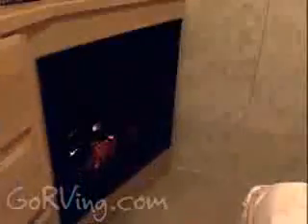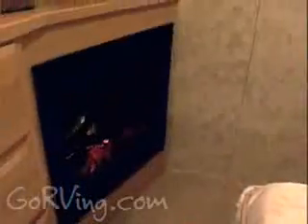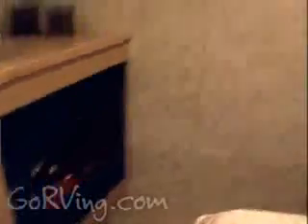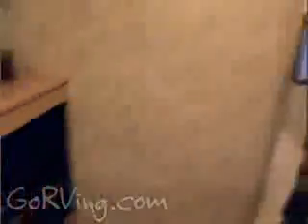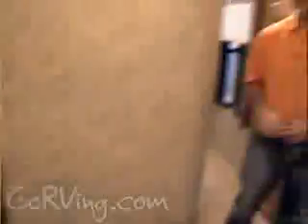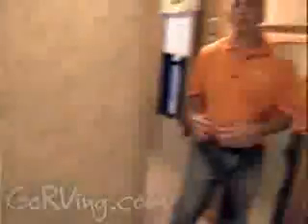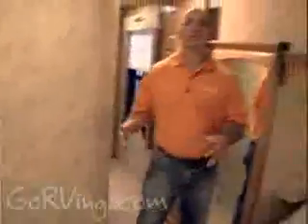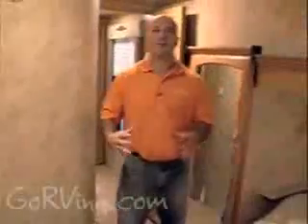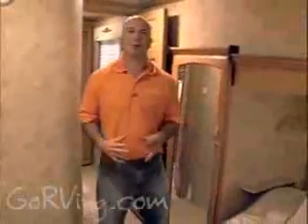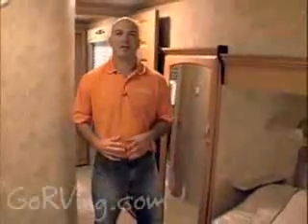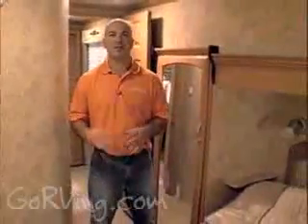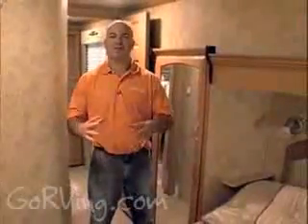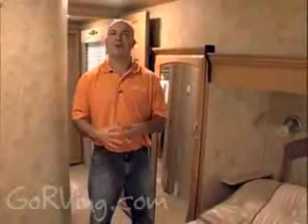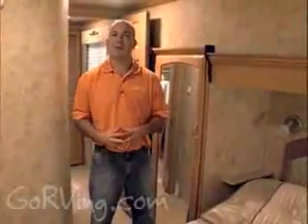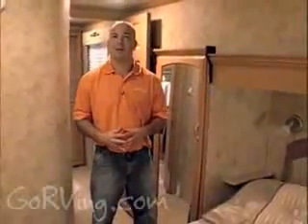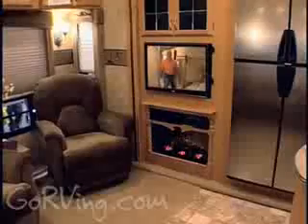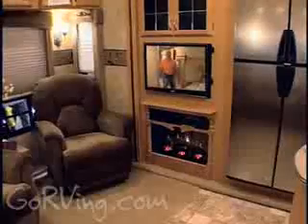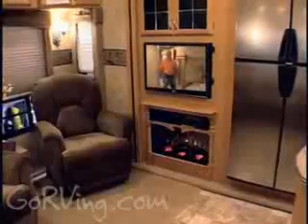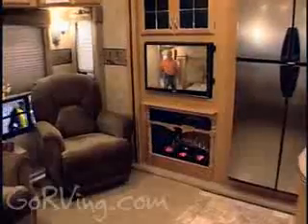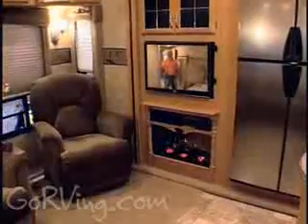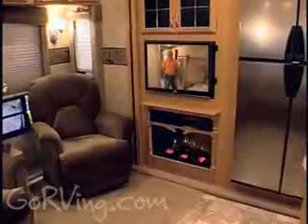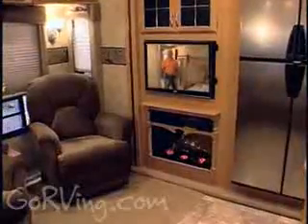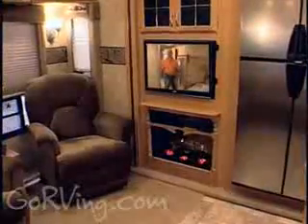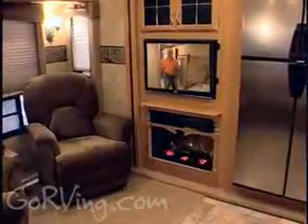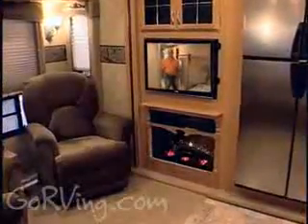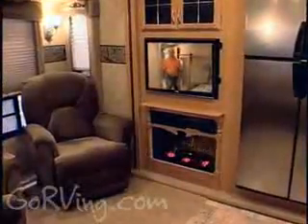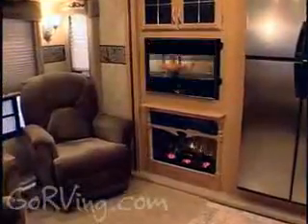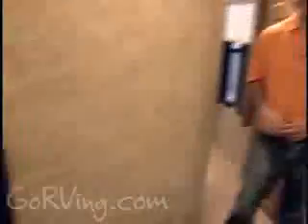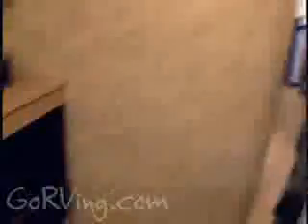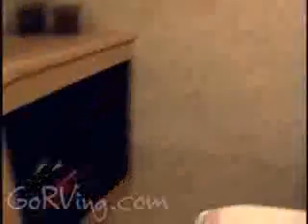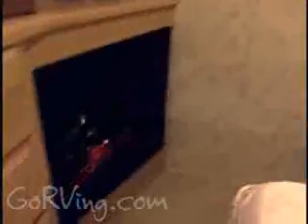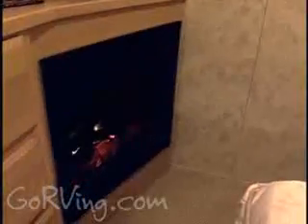Everyone loves the warmth and coziness of a fireplace. This fifth wheel has a fireplace under the flat screen TV in the living room, but it also has one in the bedroom.